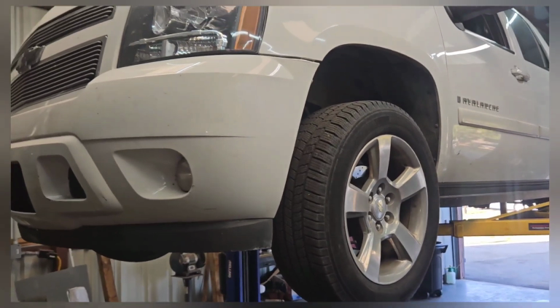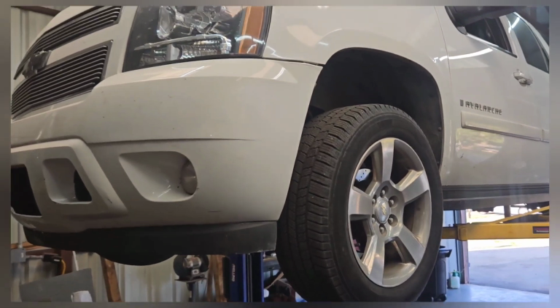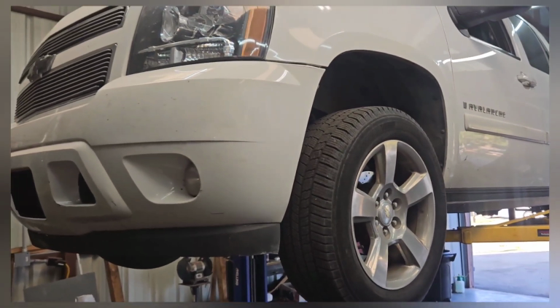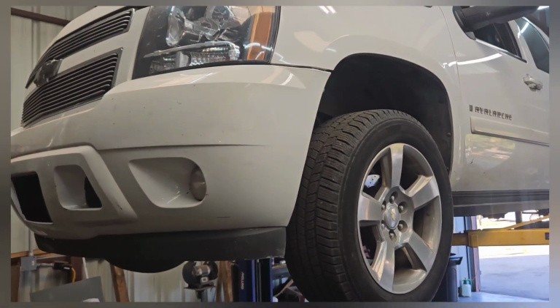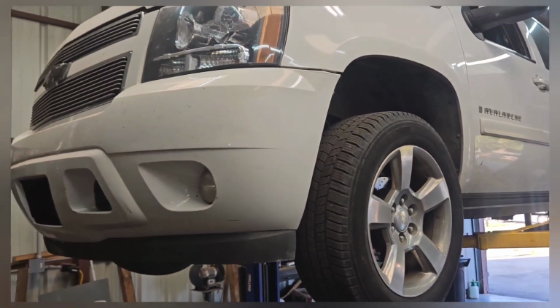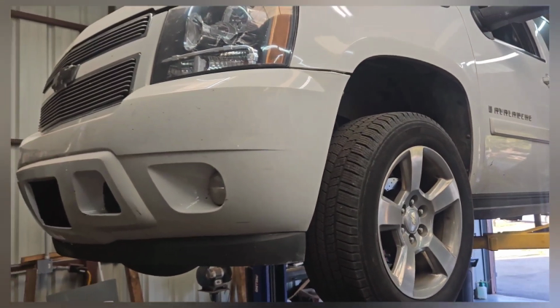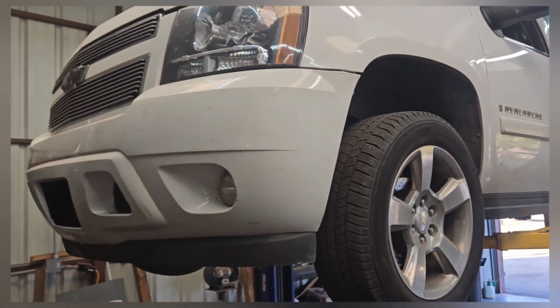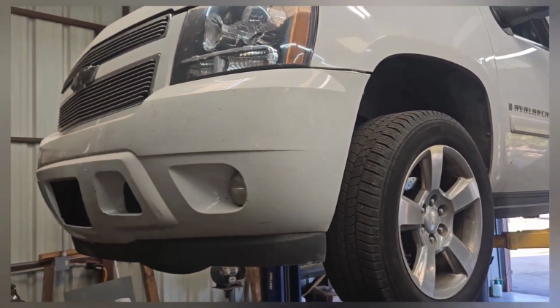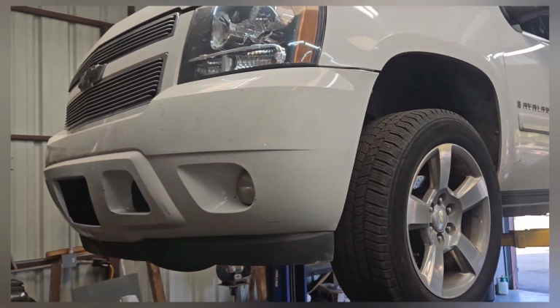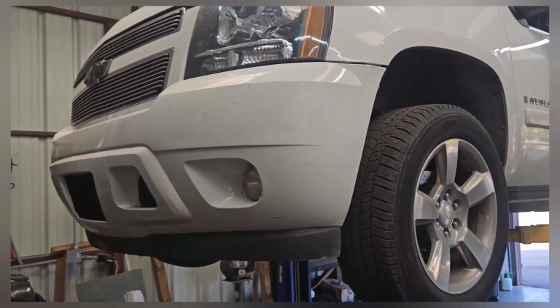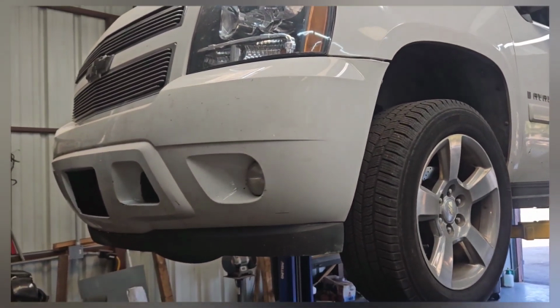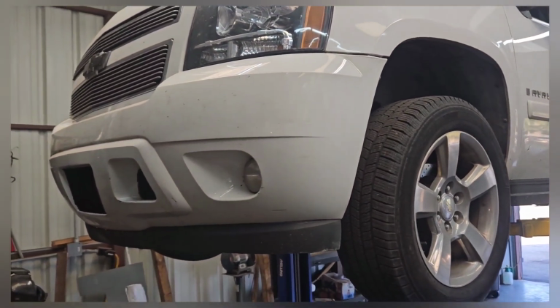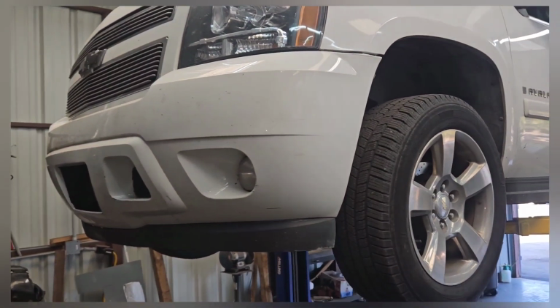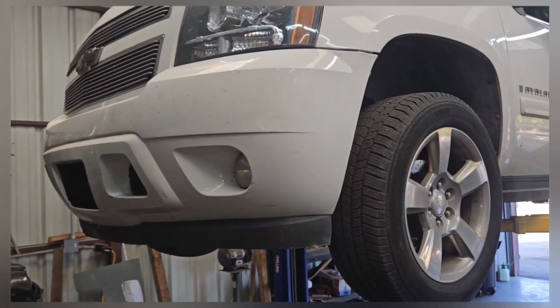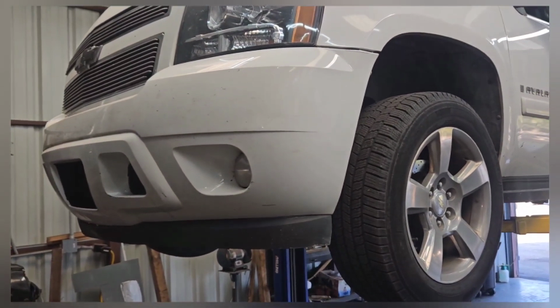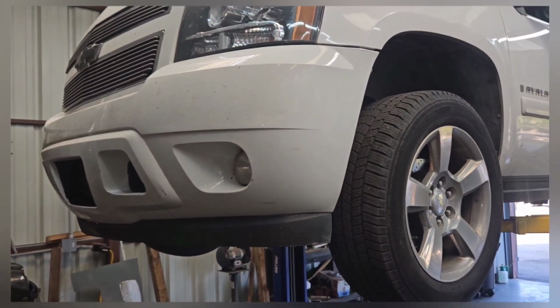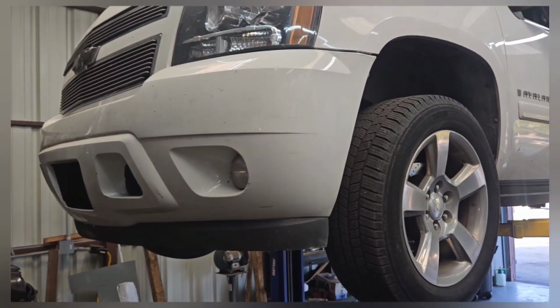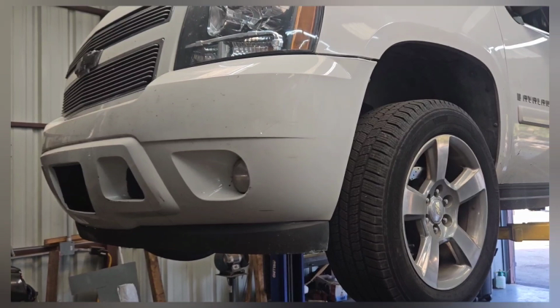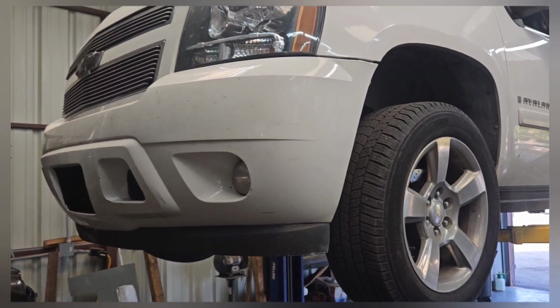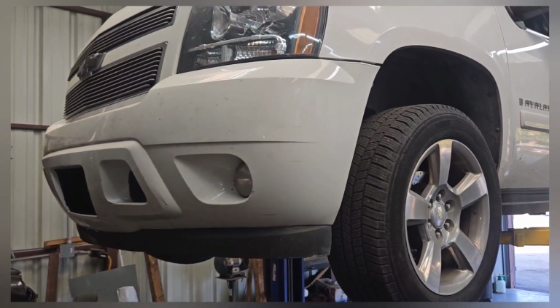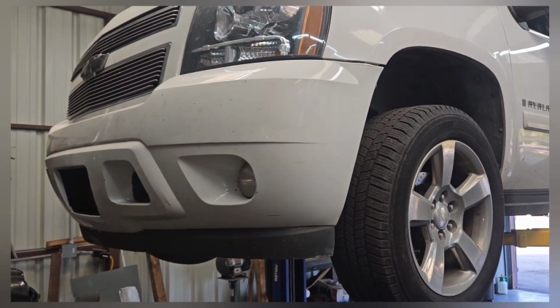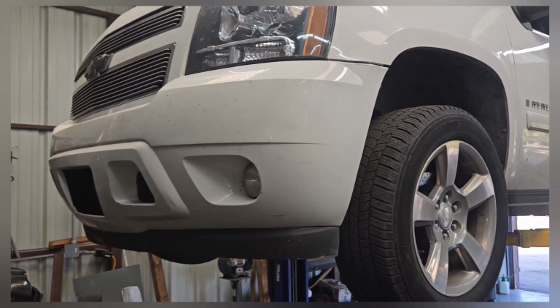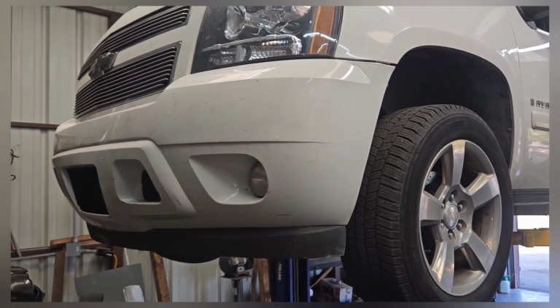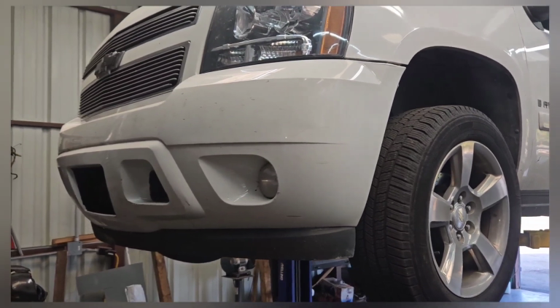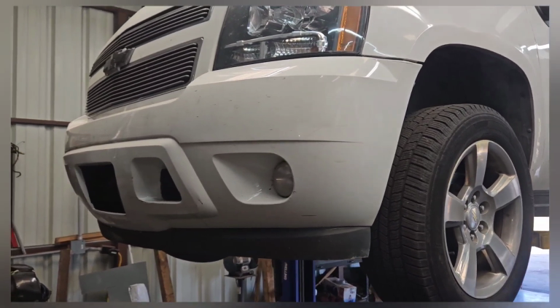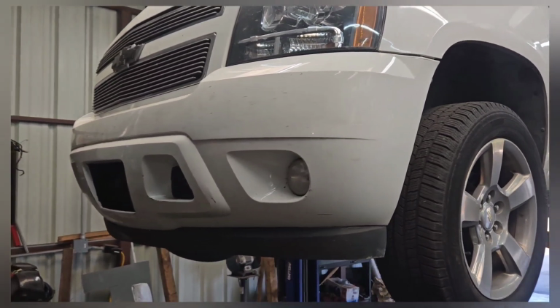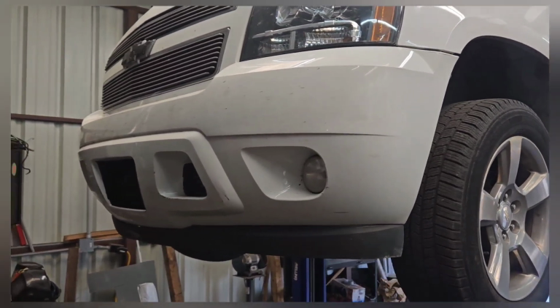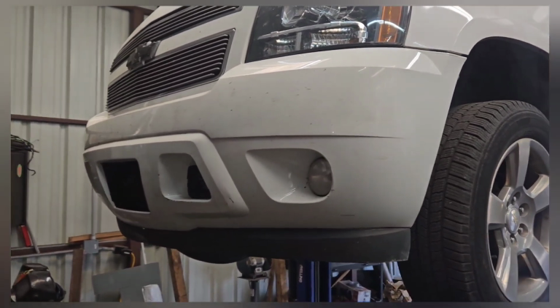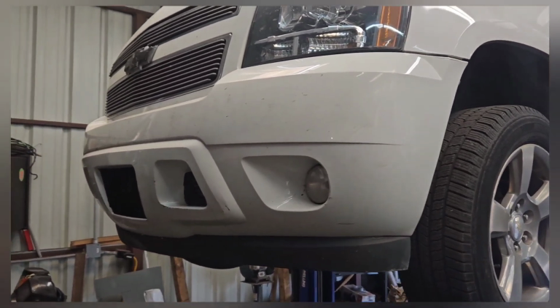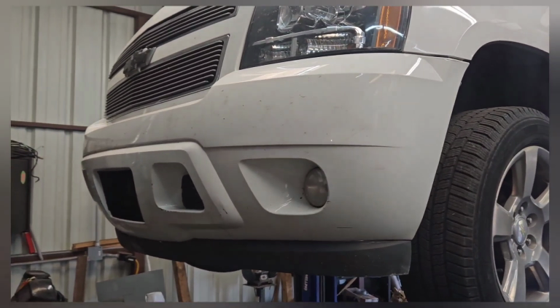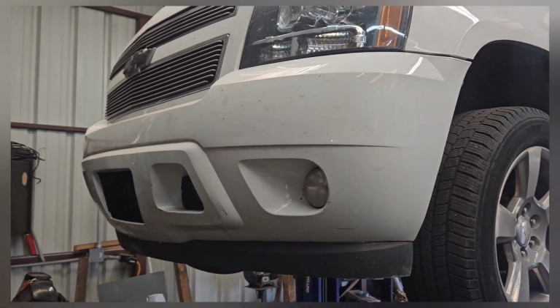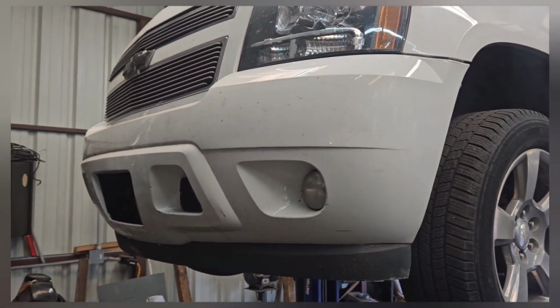I've got my Avalanche in the shop and we're going to go over what it takes to put a 4L80E in and get rid of that weak 4L60.